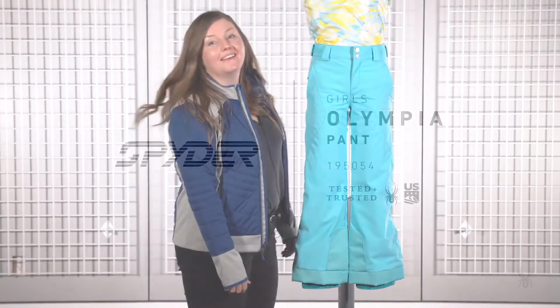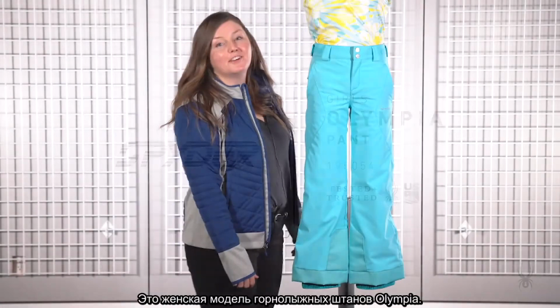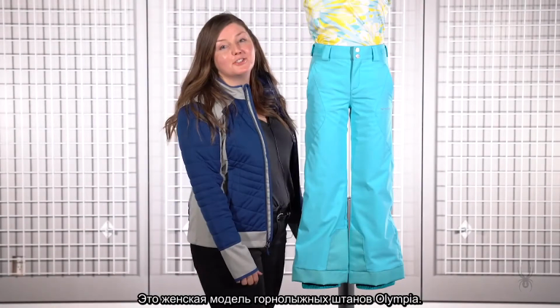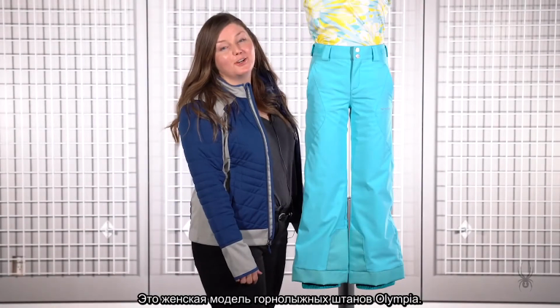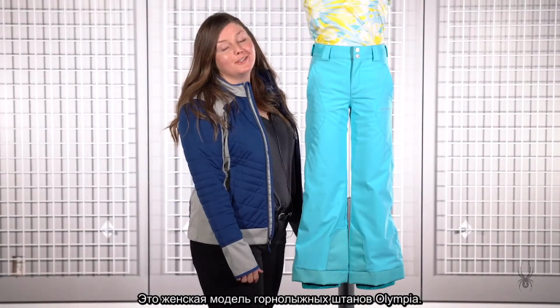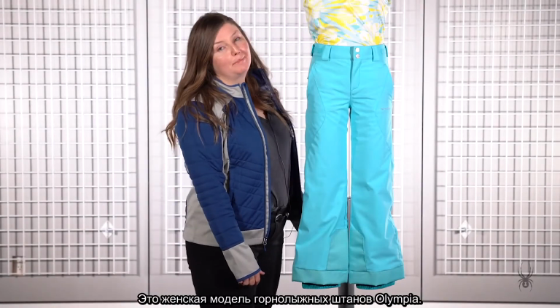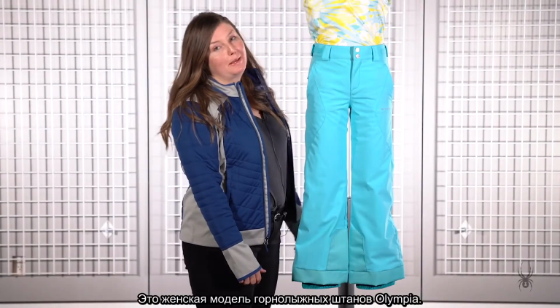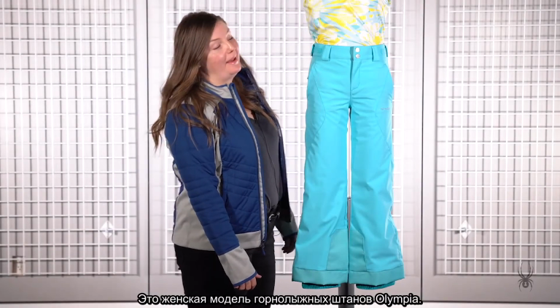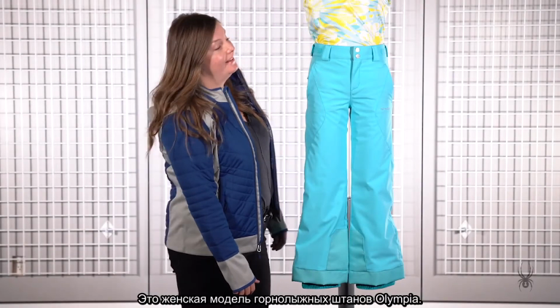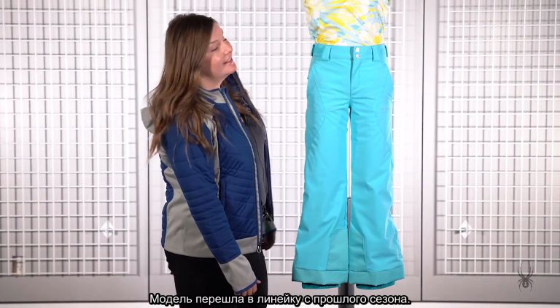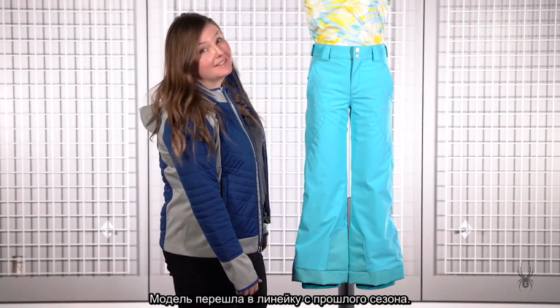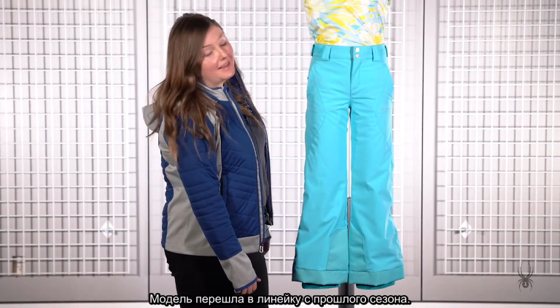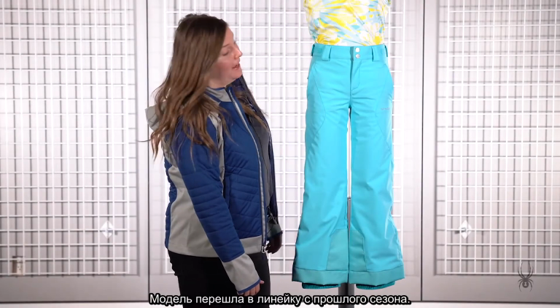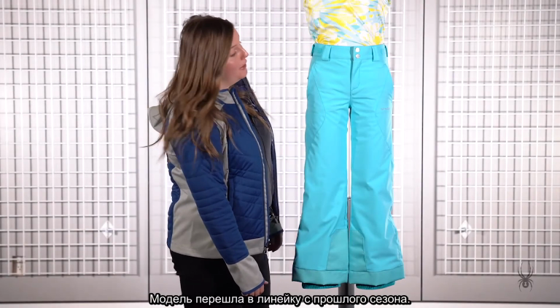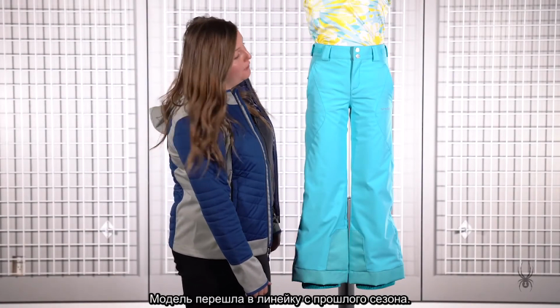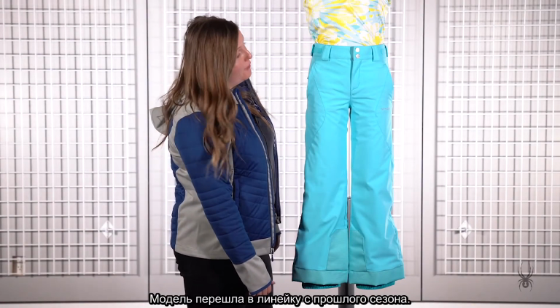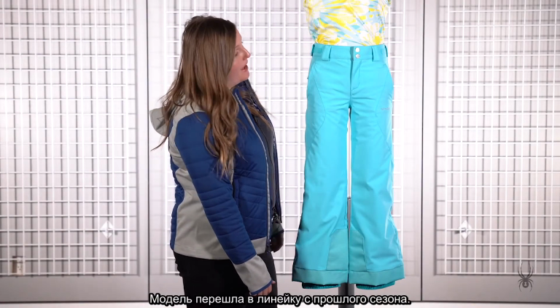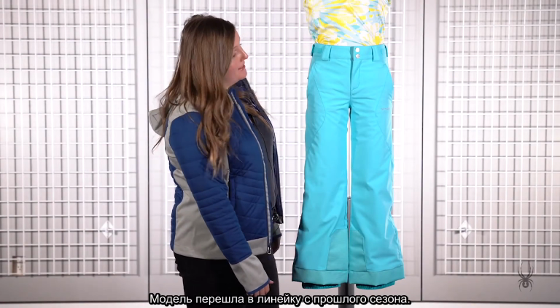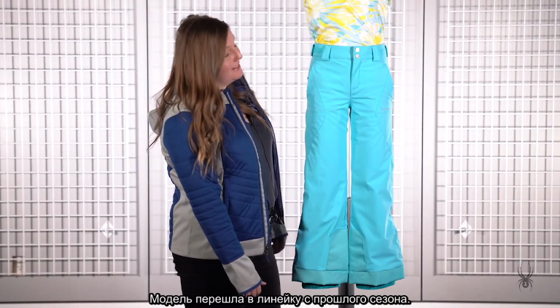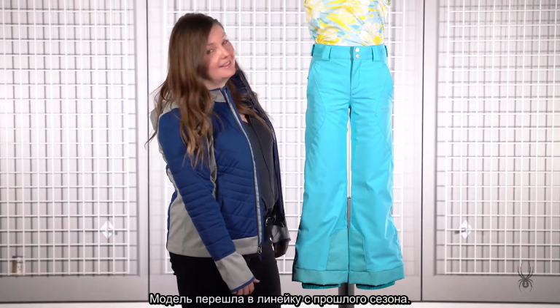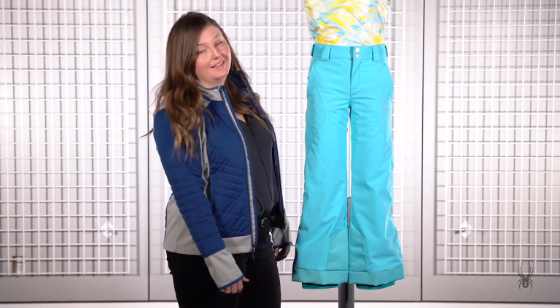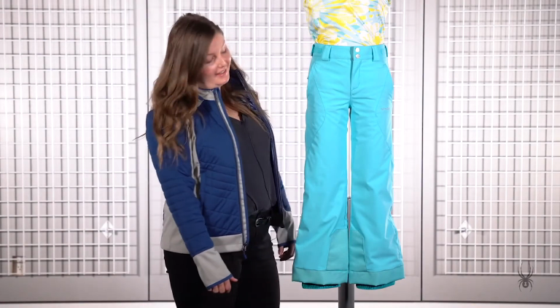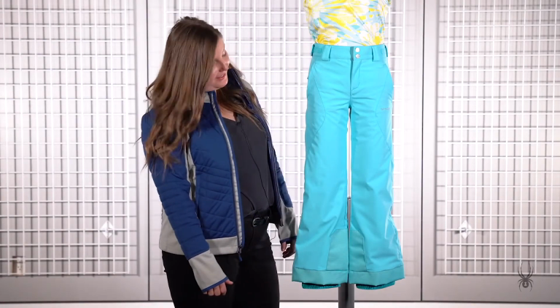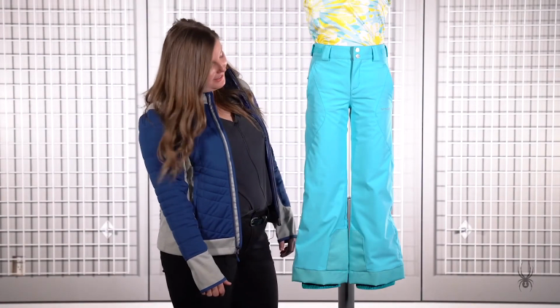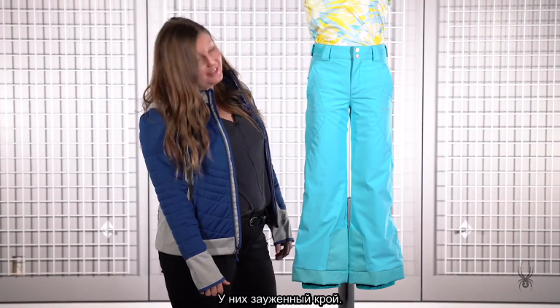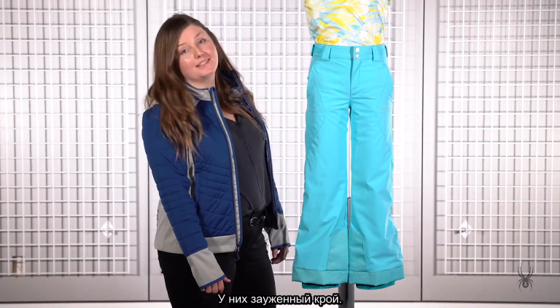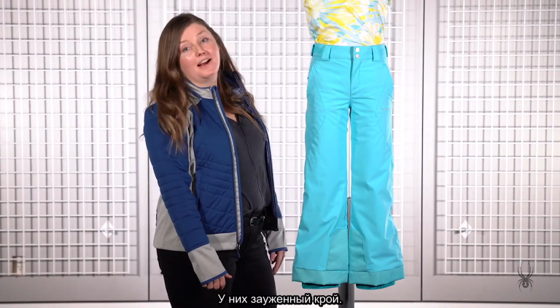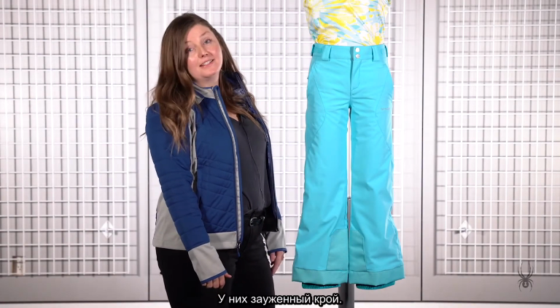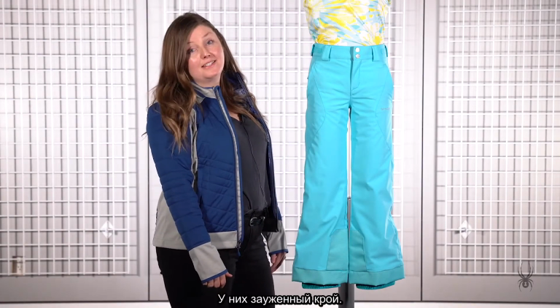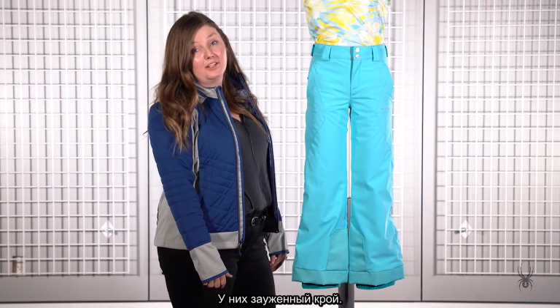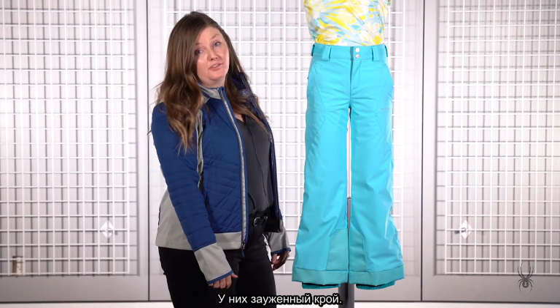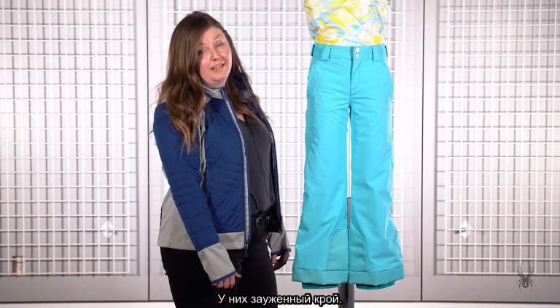Here's the Girls Olympia Pant. This is a carryover from last season. This style is a tailored fit.